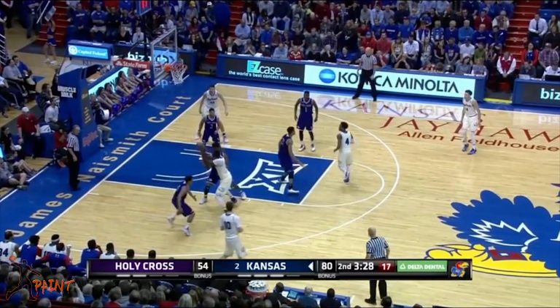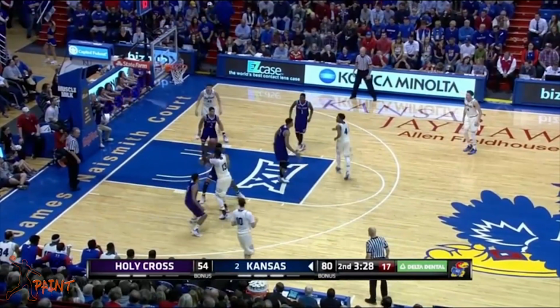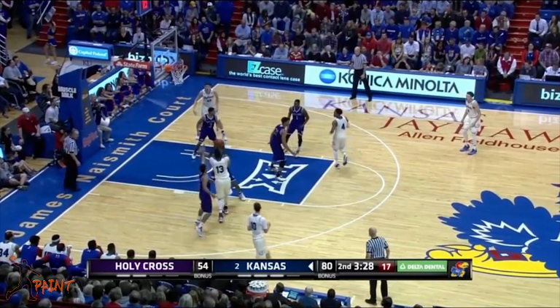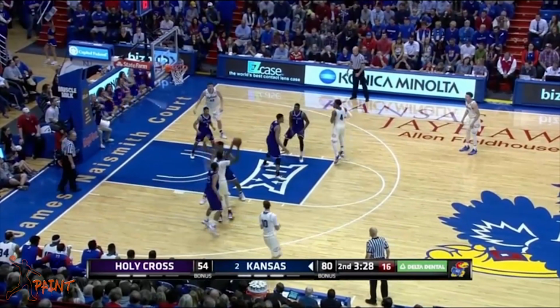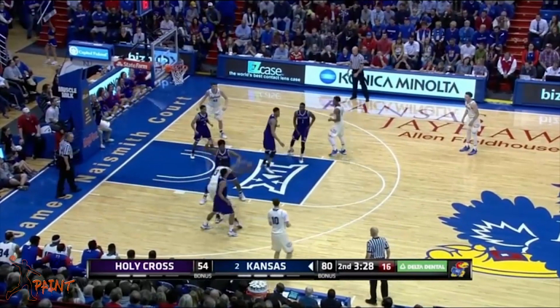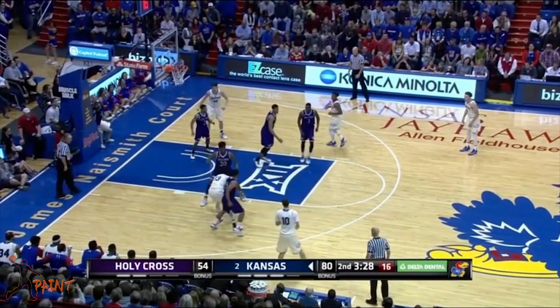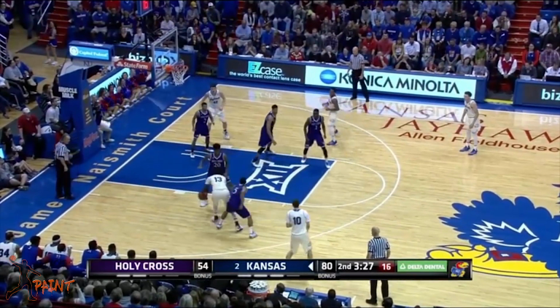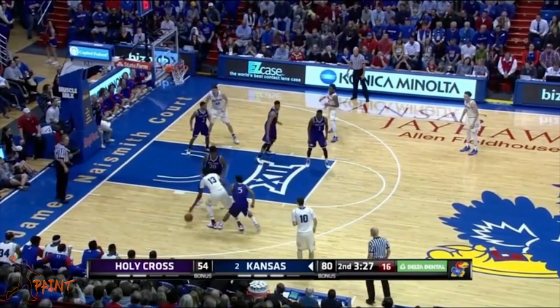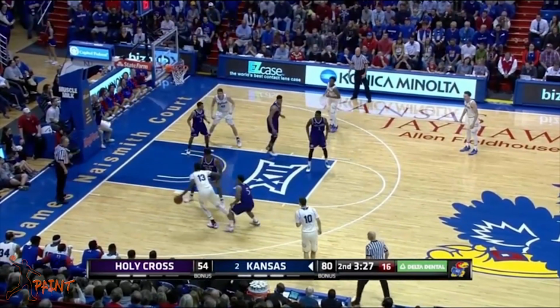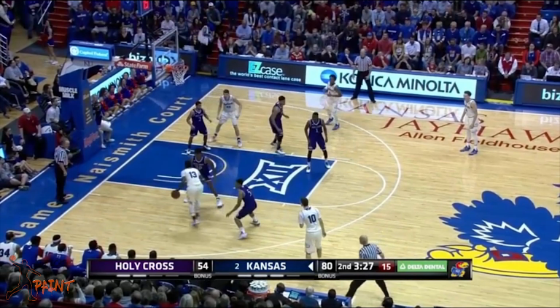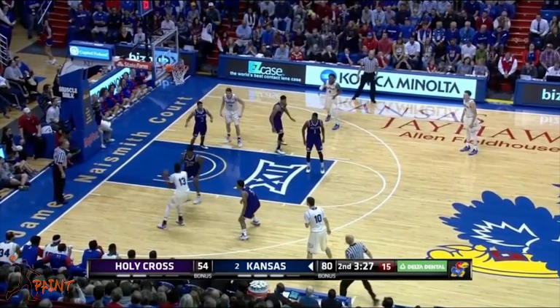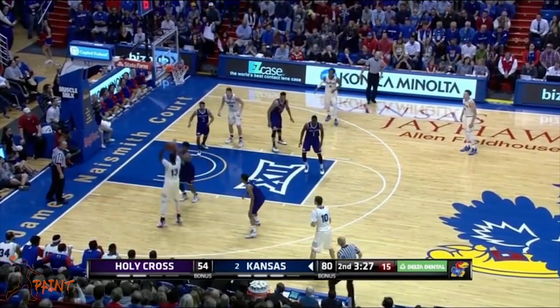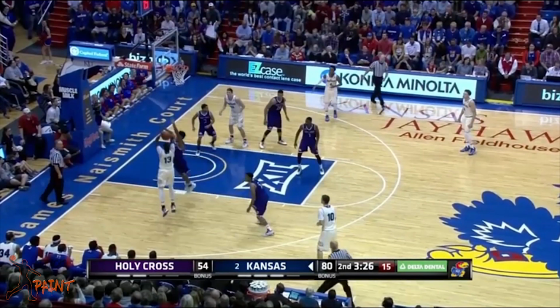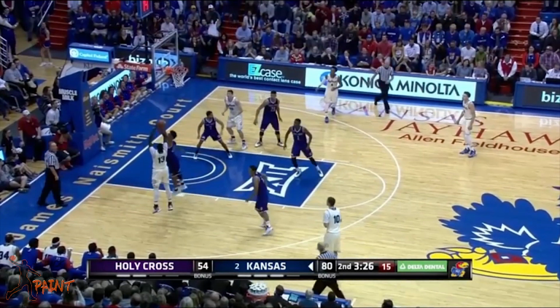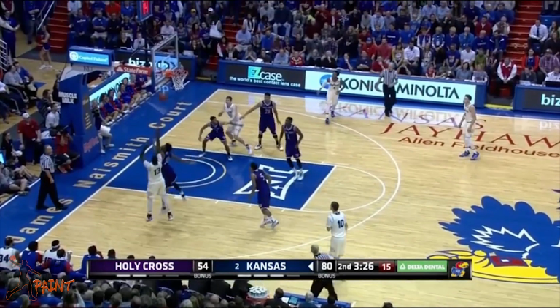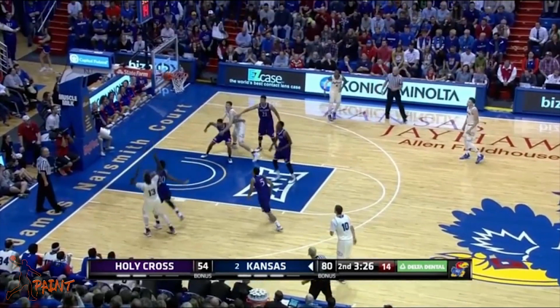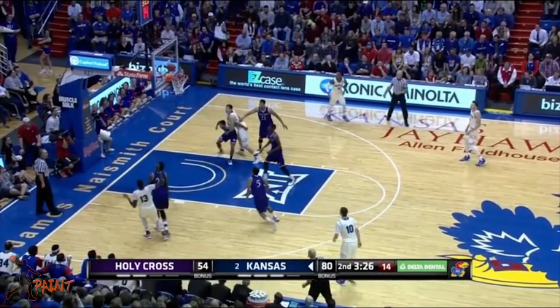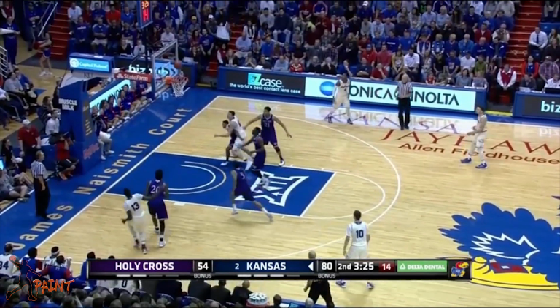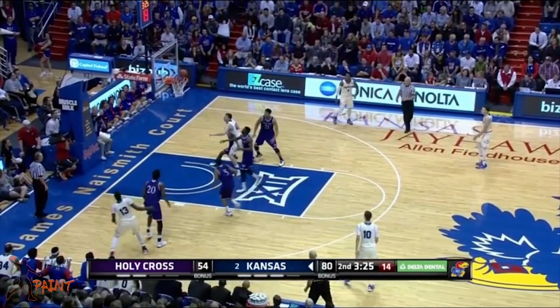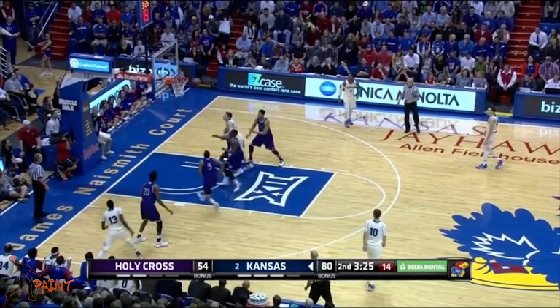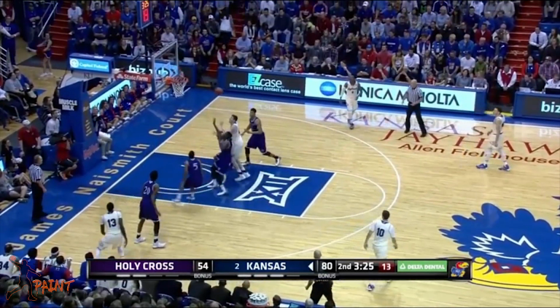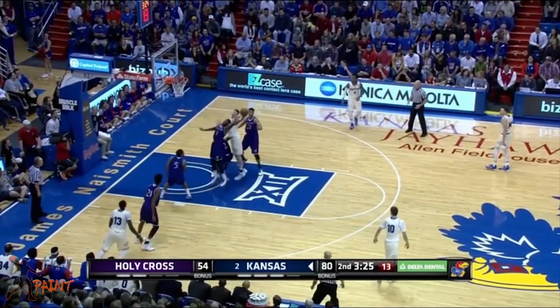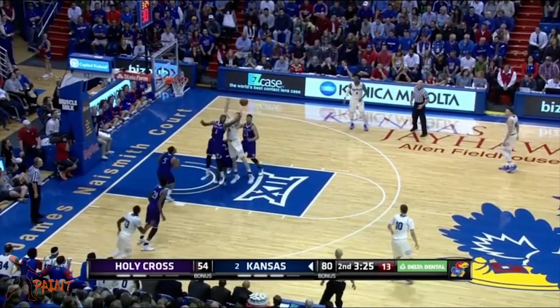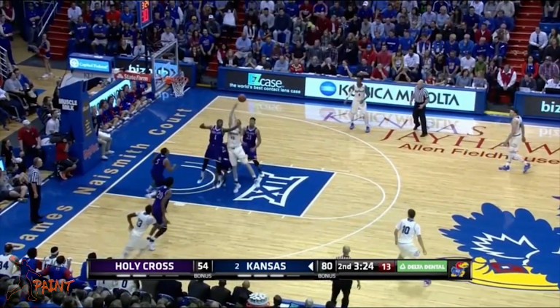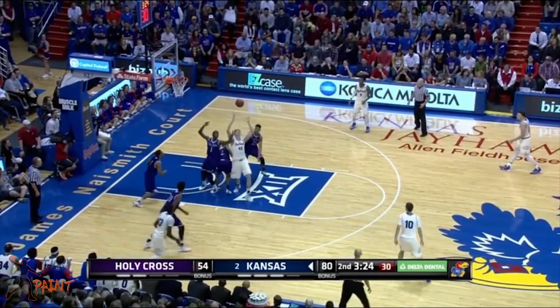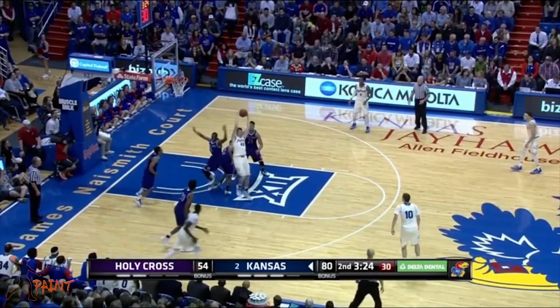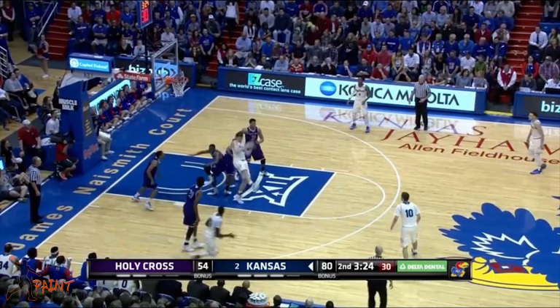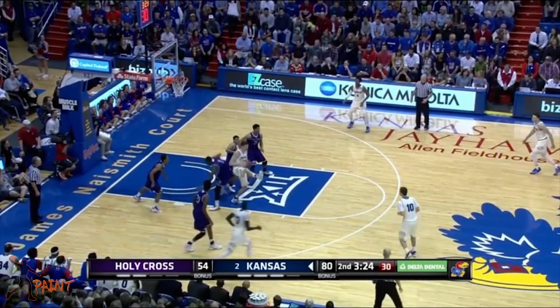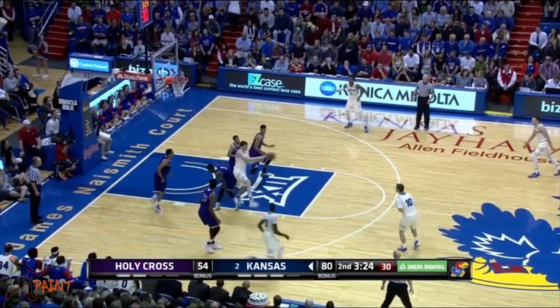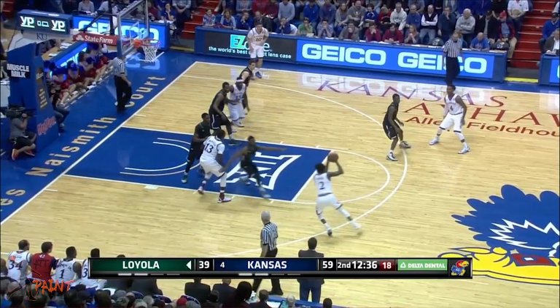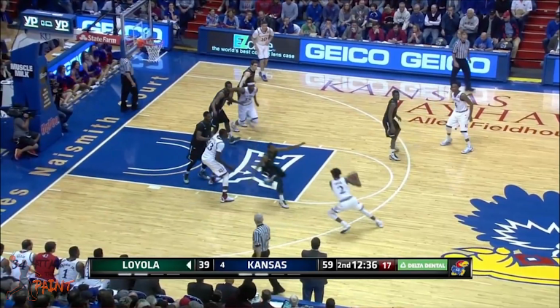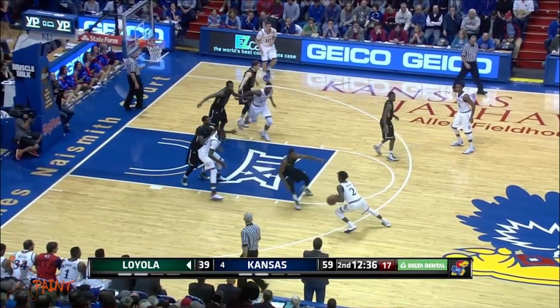He doesn't shoot very well when he doesn't have much space, and he doesn't have any go-to moves to get open.